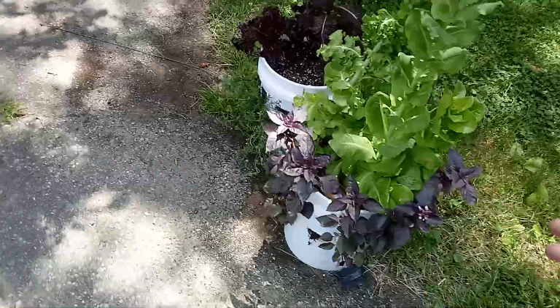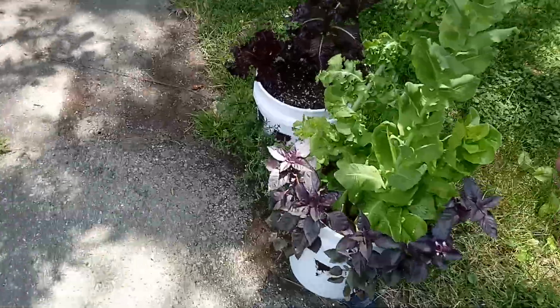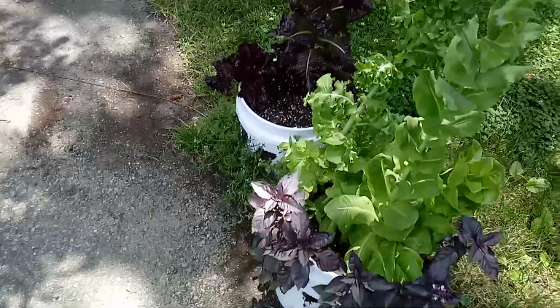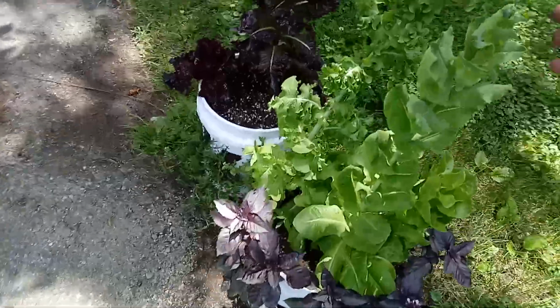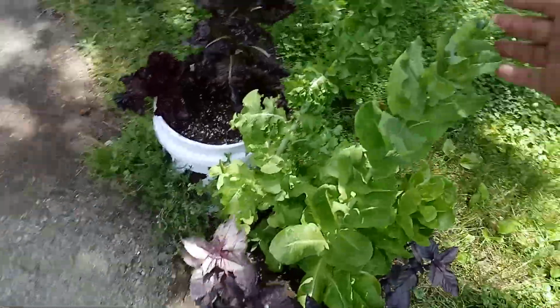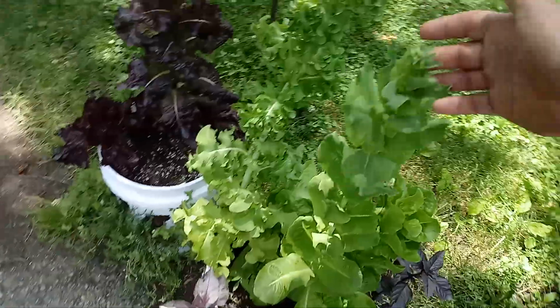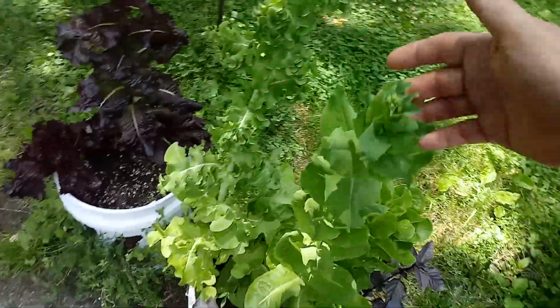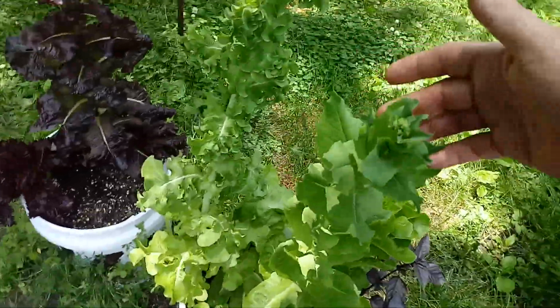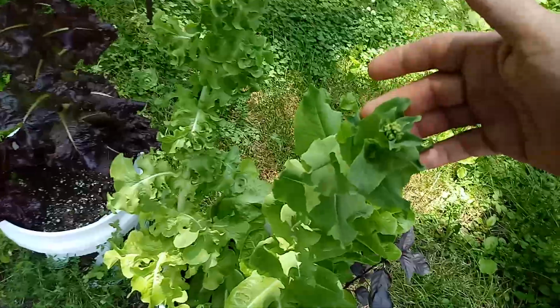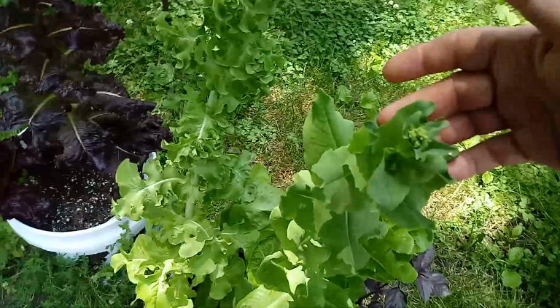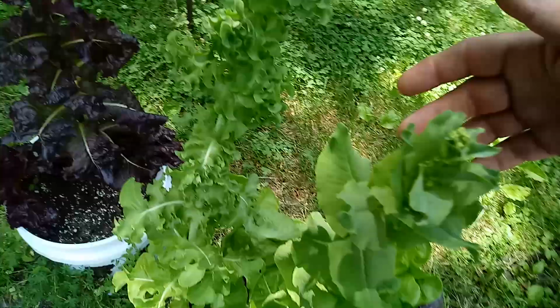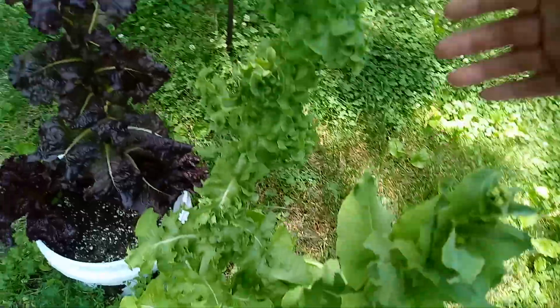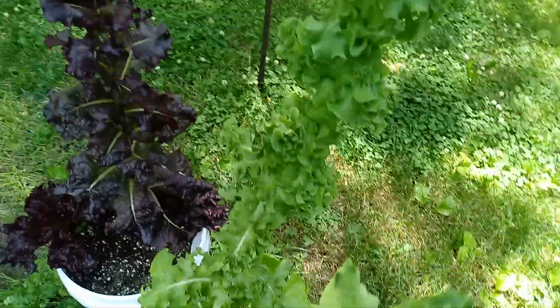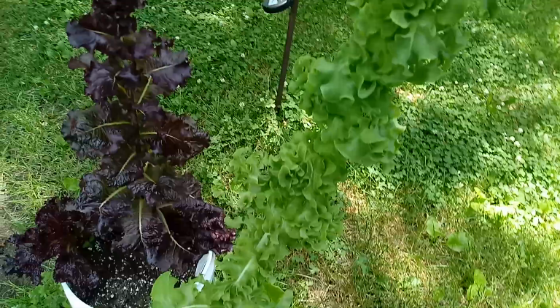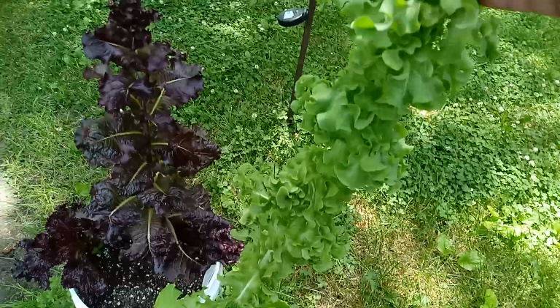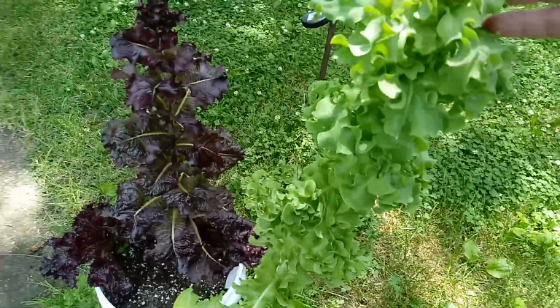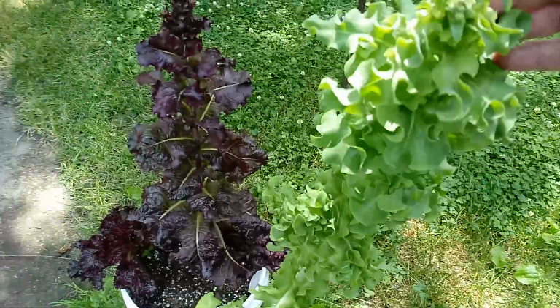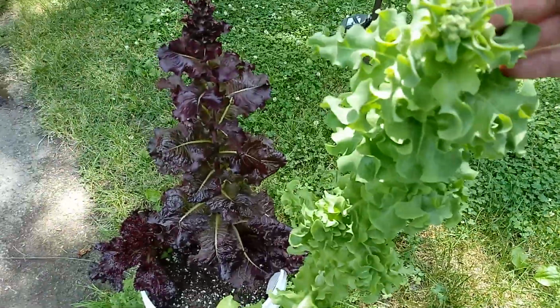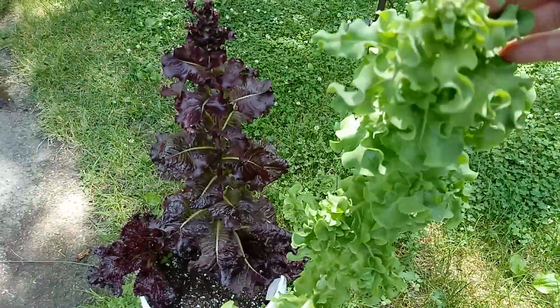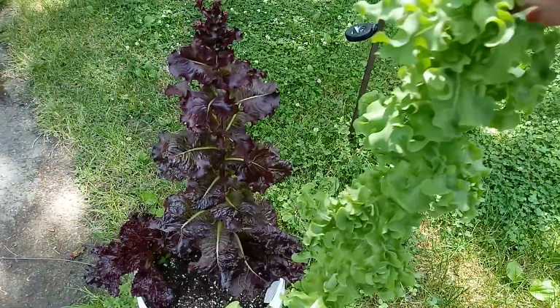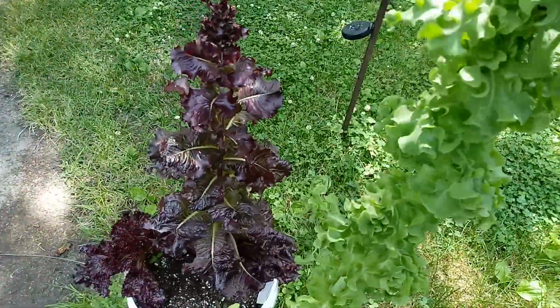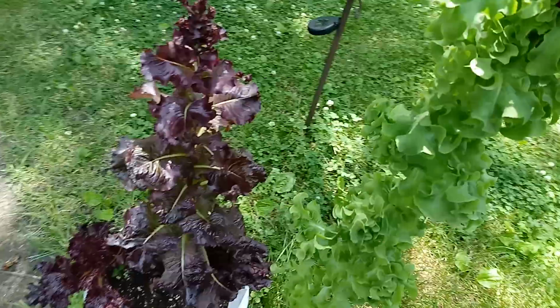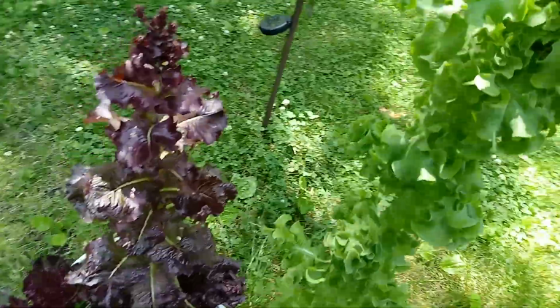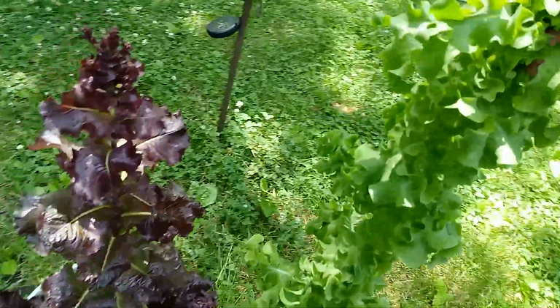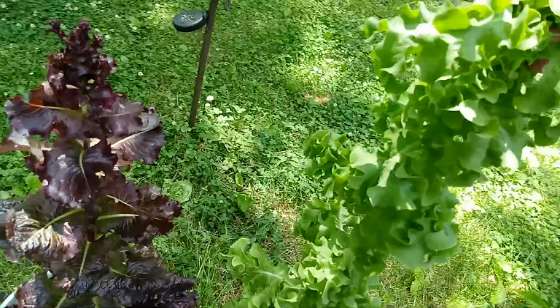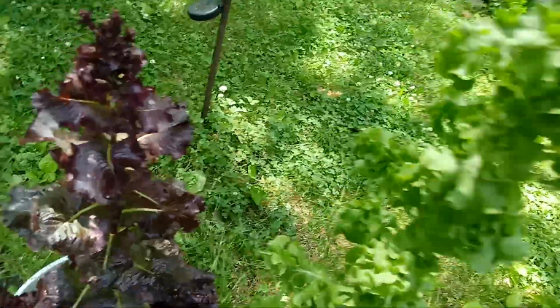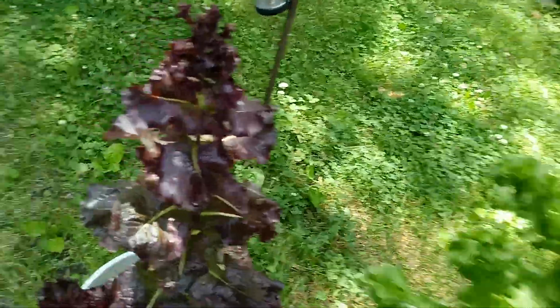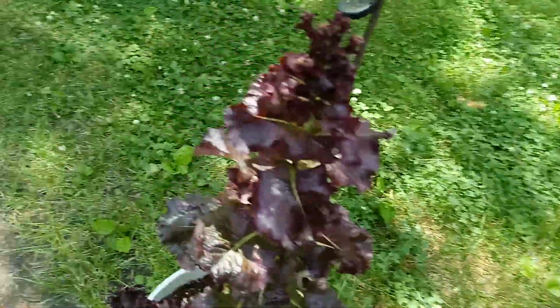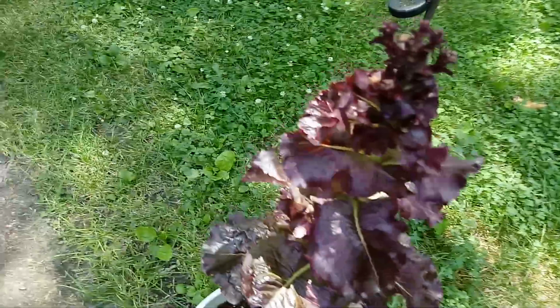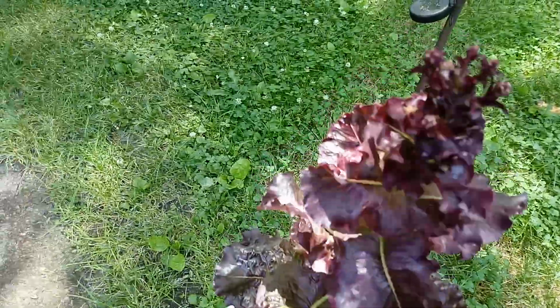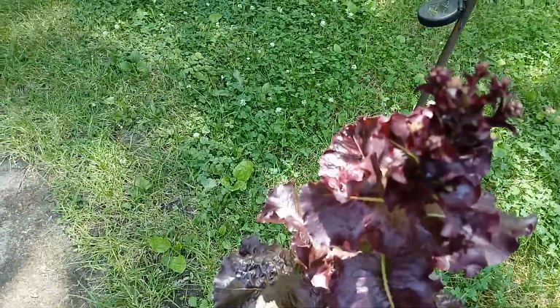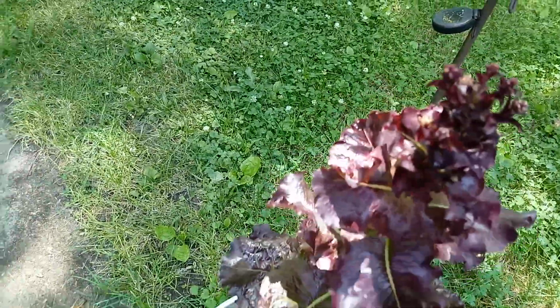It's getting ready to seed. Look at all that, and that.